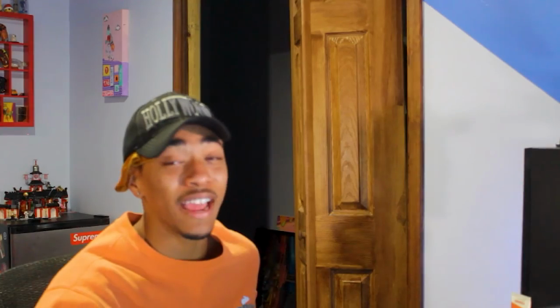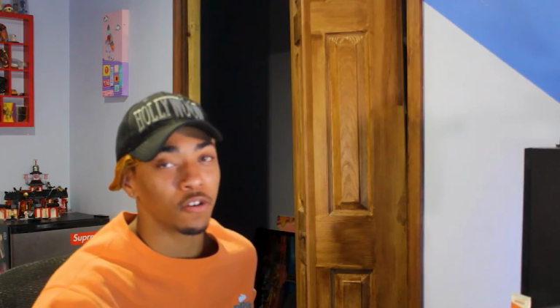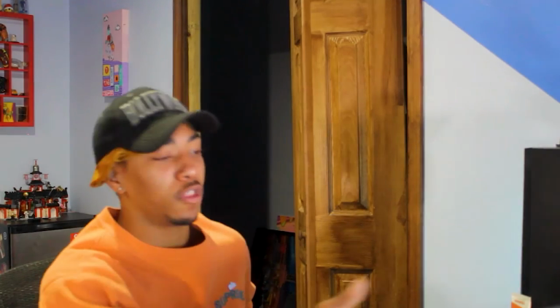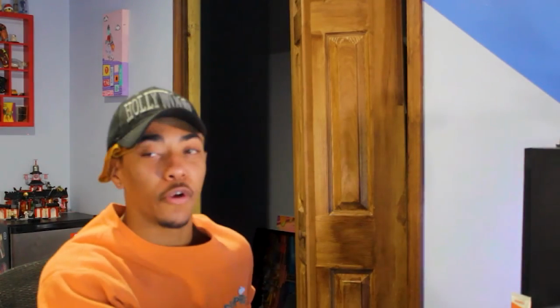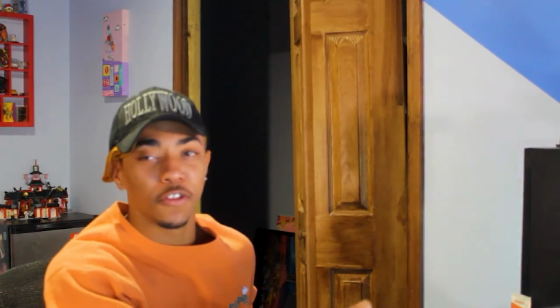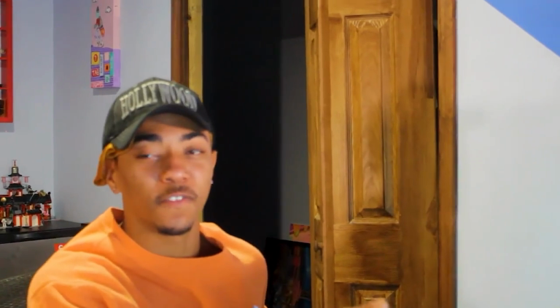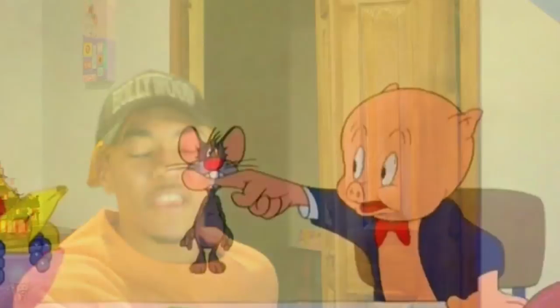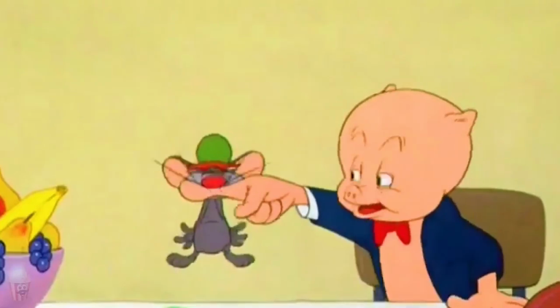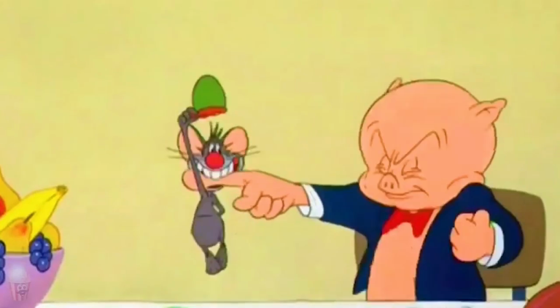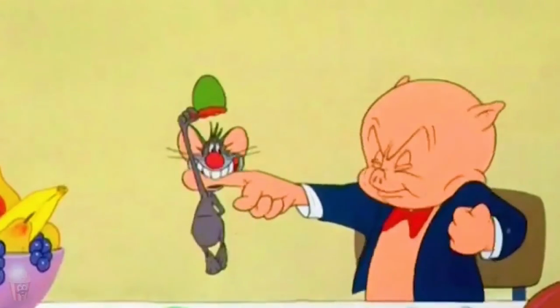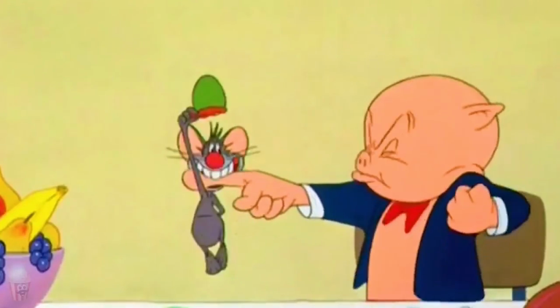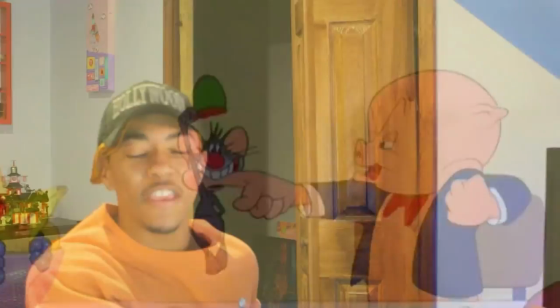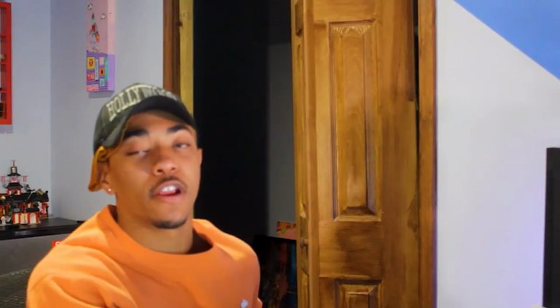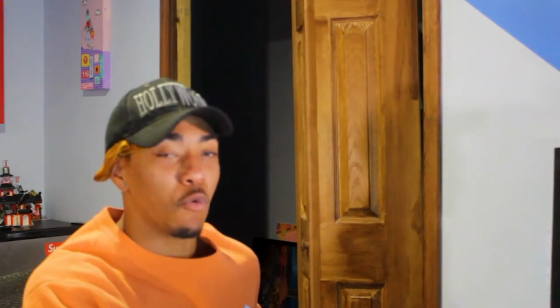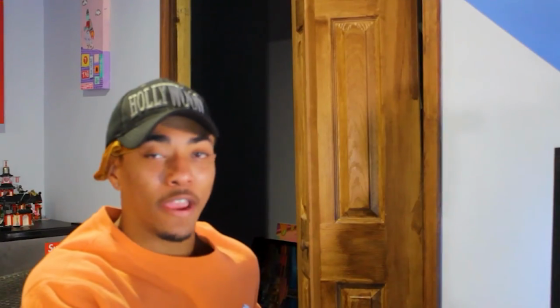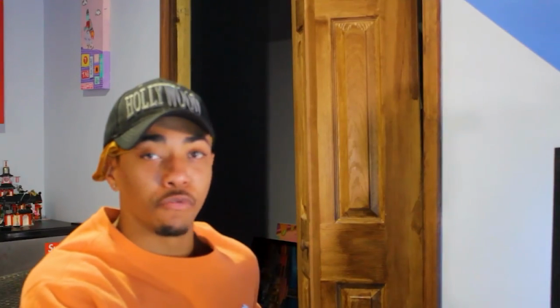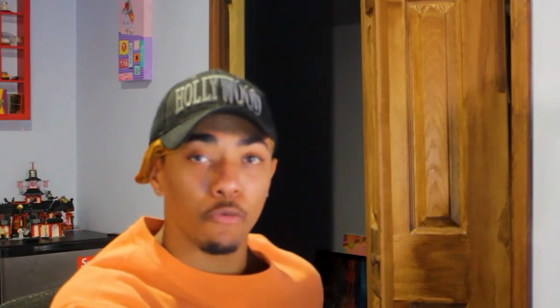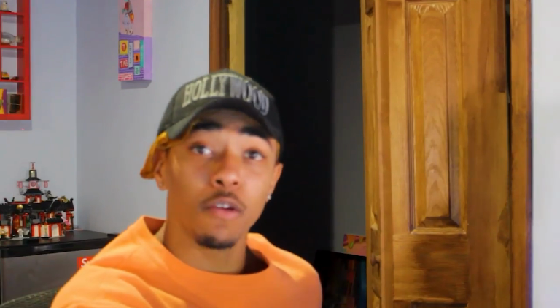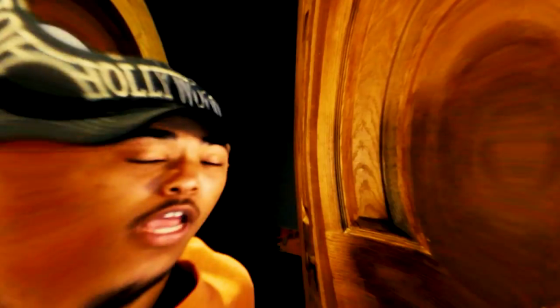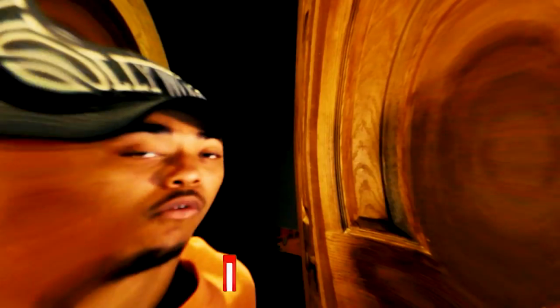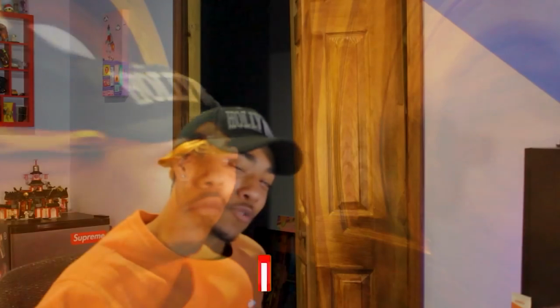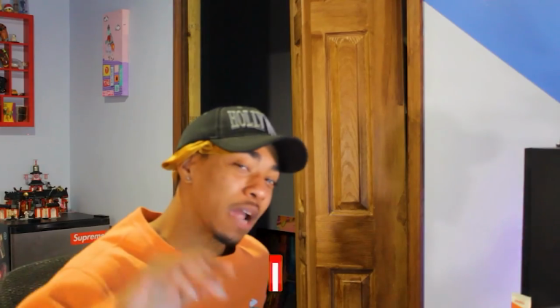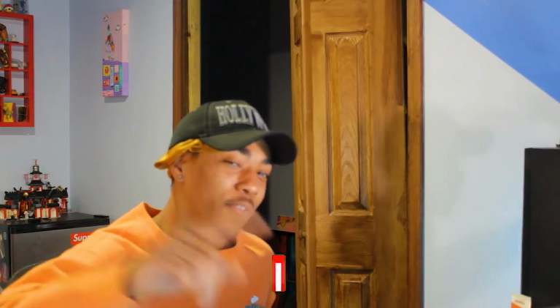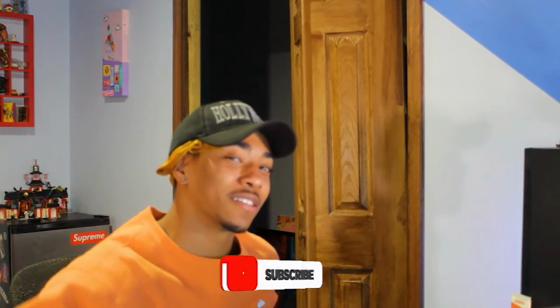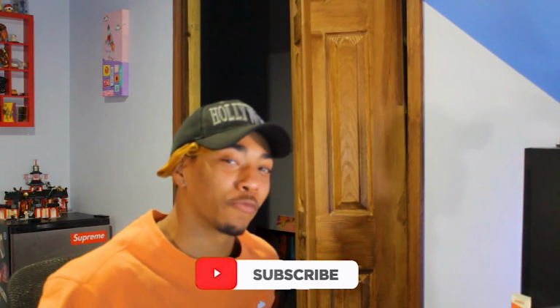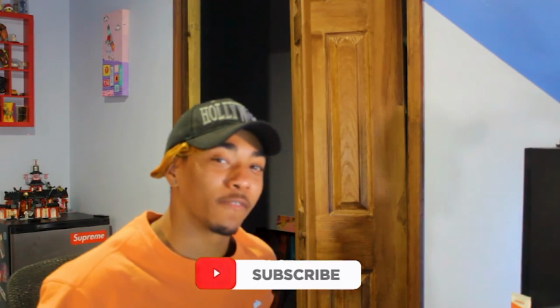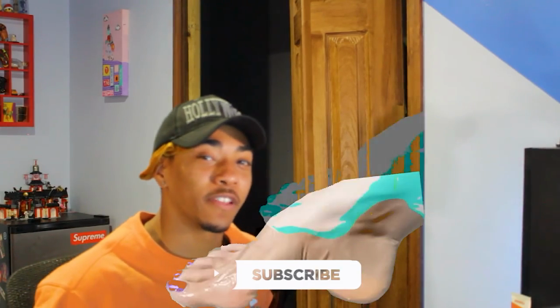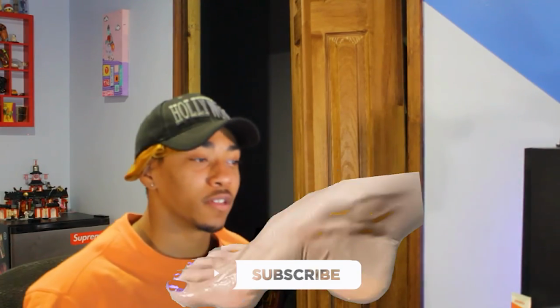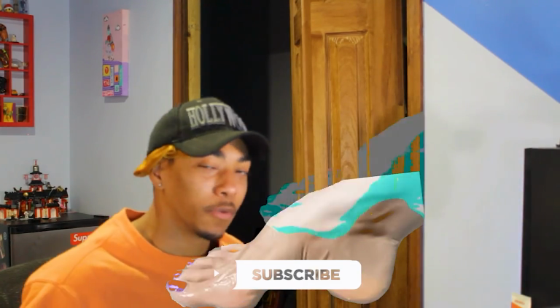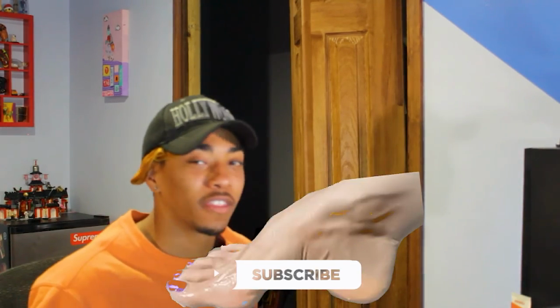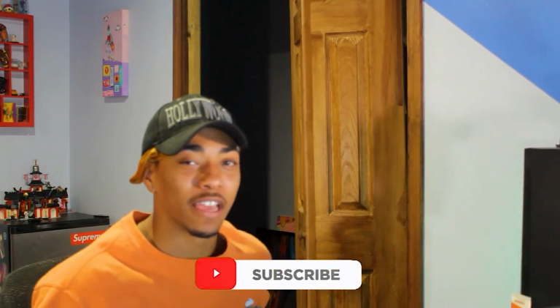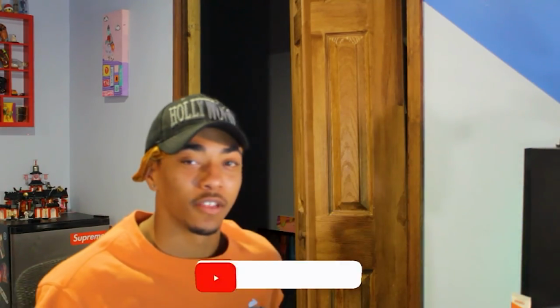But now, look — the feet are here. What am I going to do, not rate them? Subscribe if you guys like rating feet, because we're good at that kind of thing.